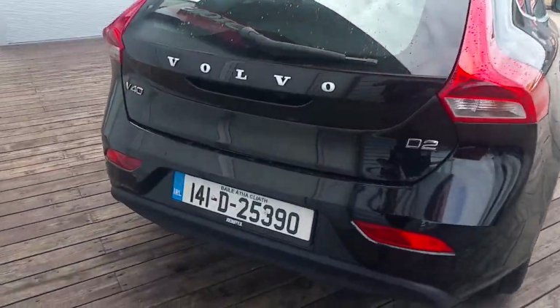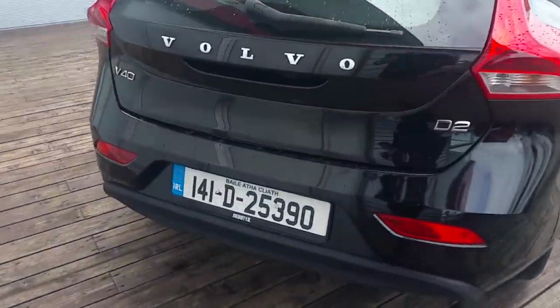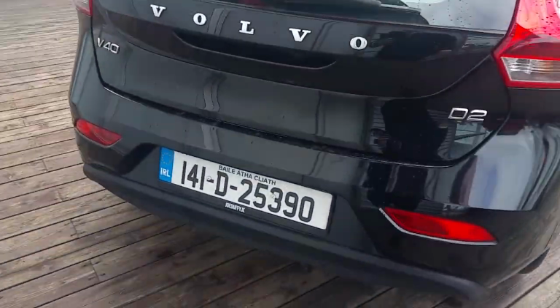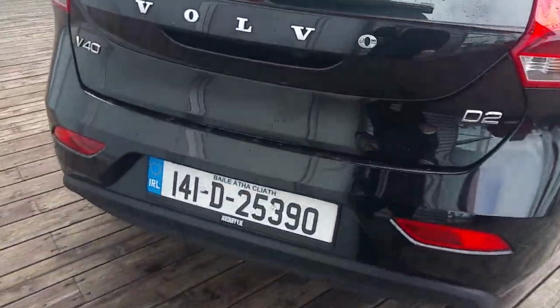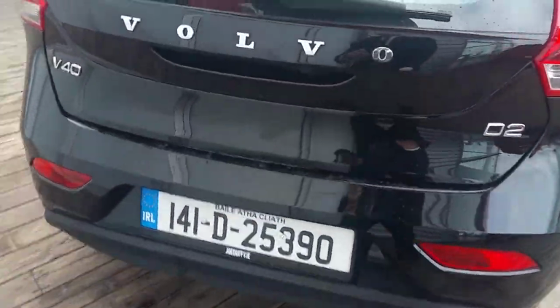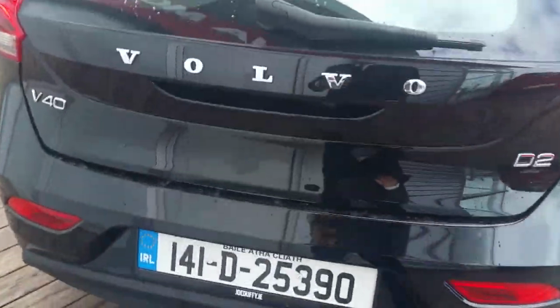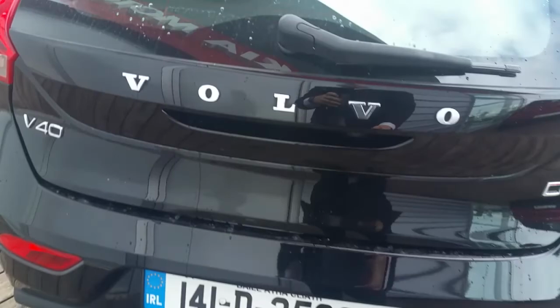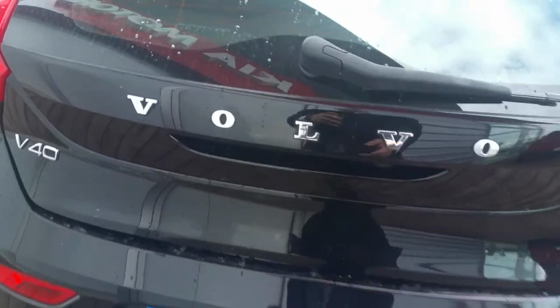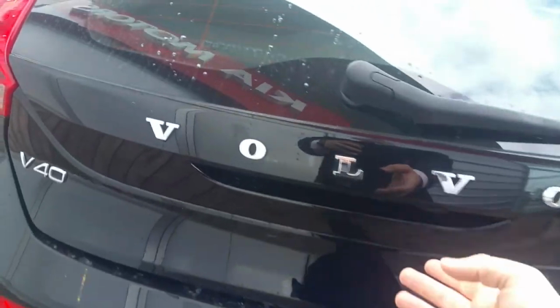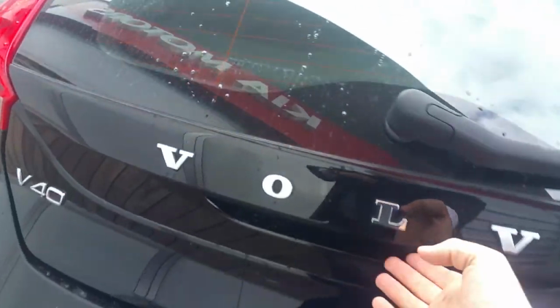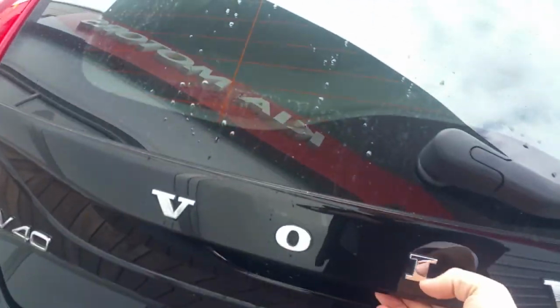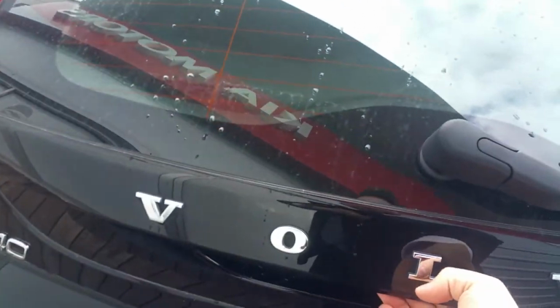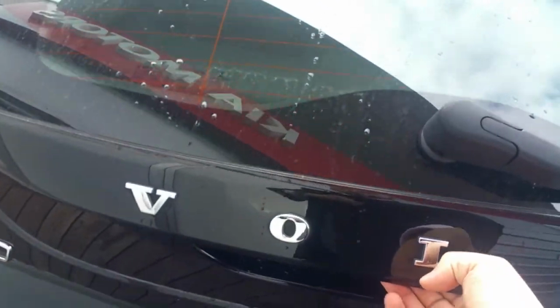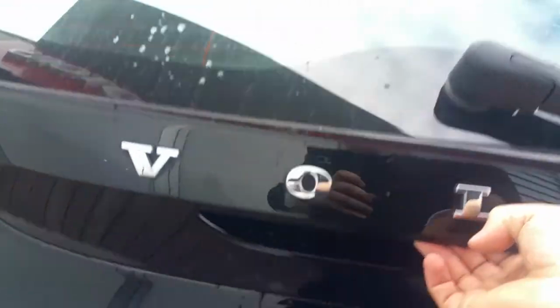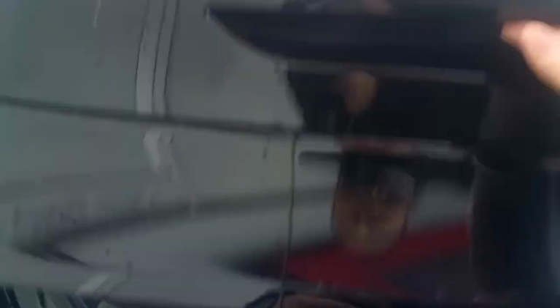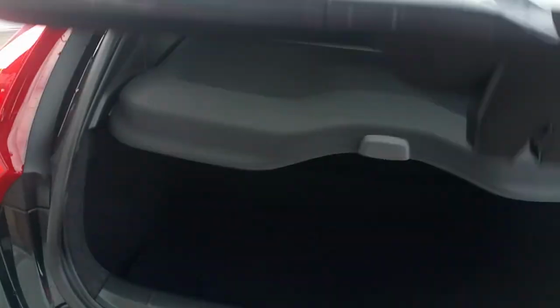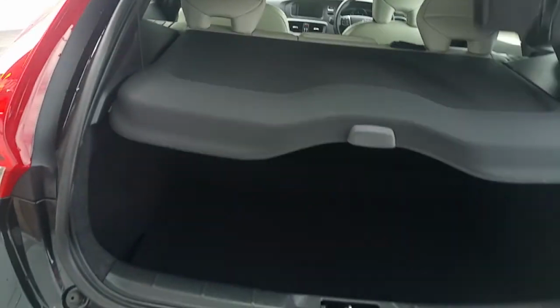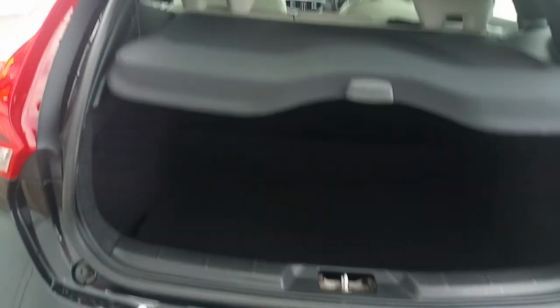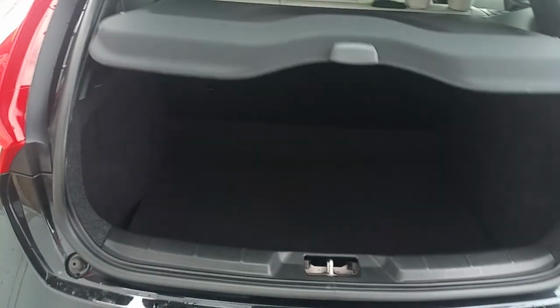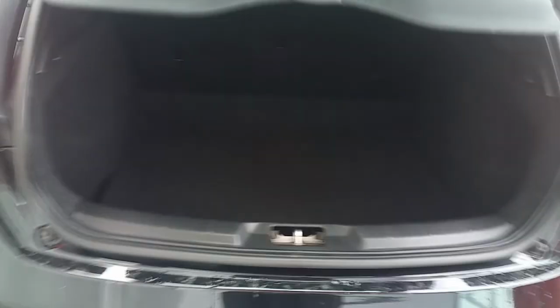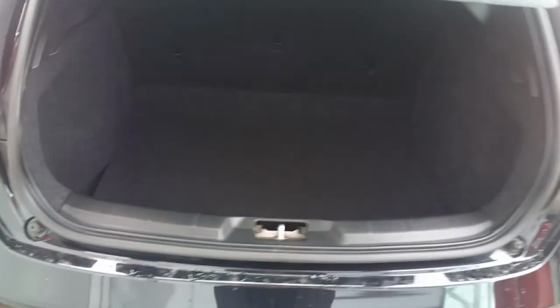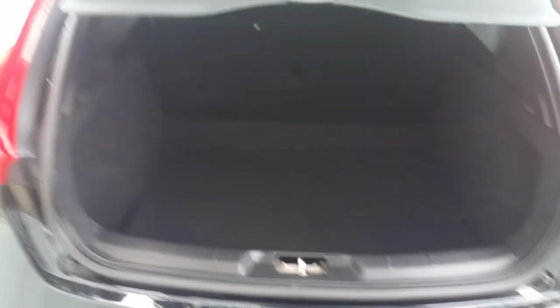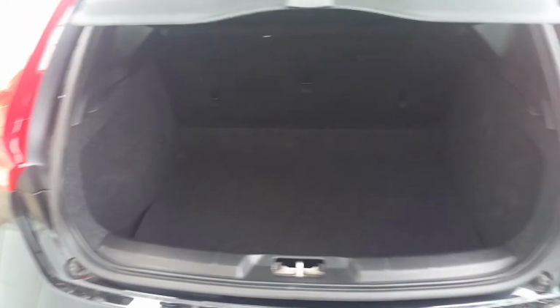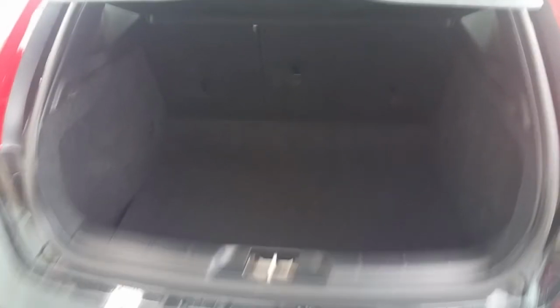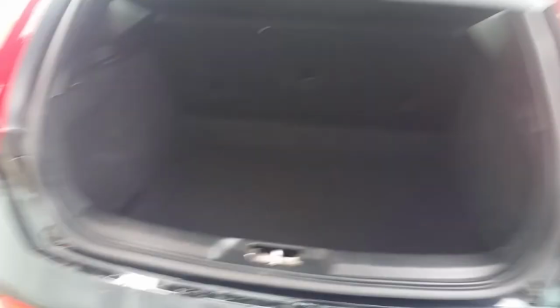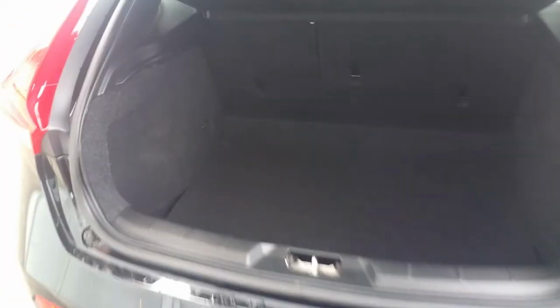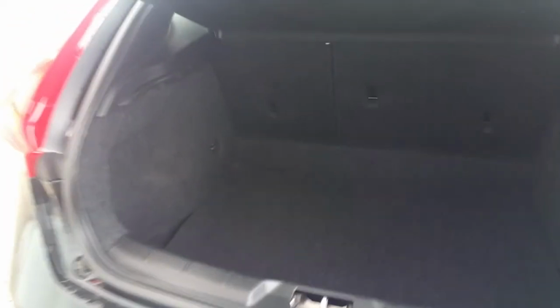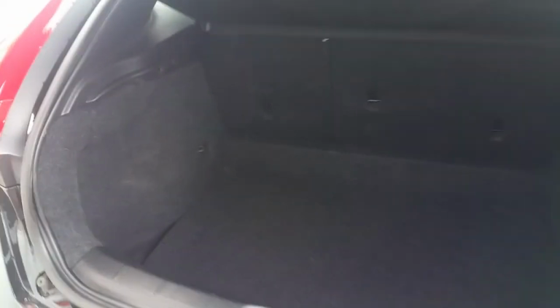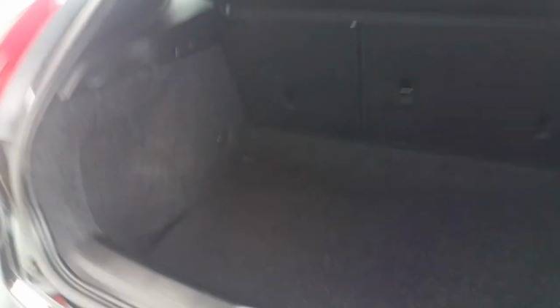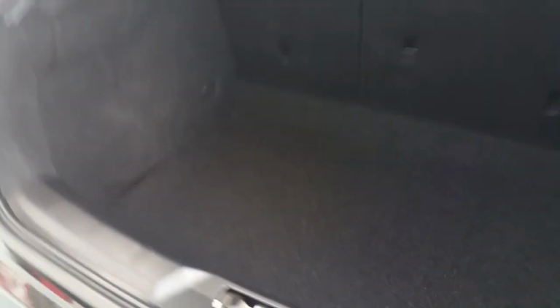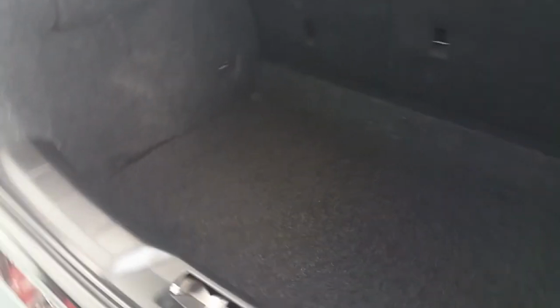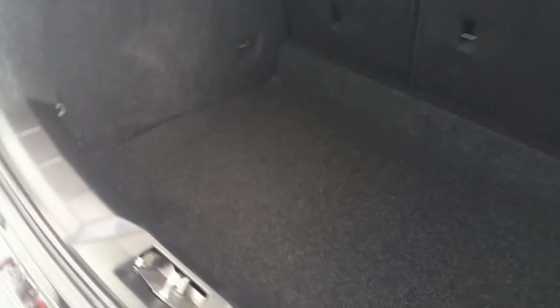Around to the rear, we'll check the boot — nice big boot space.